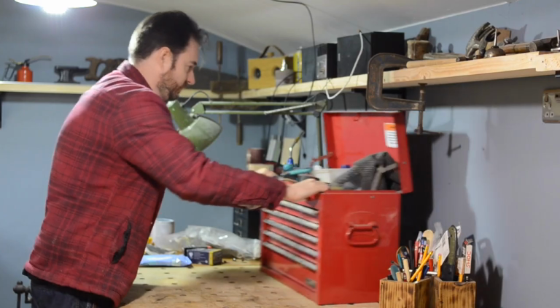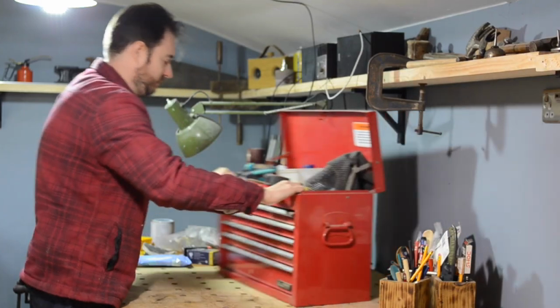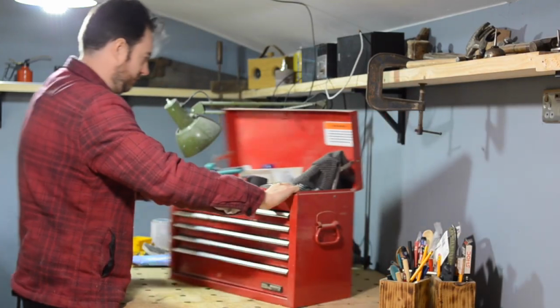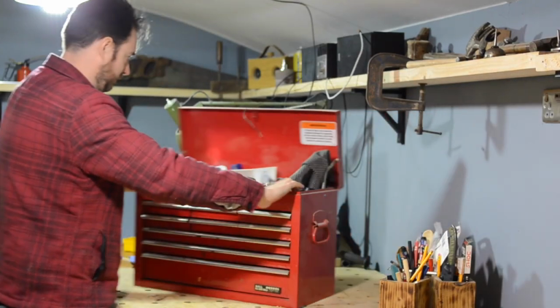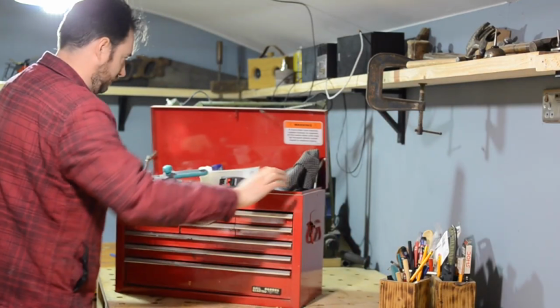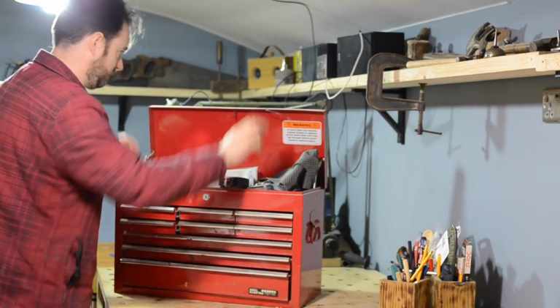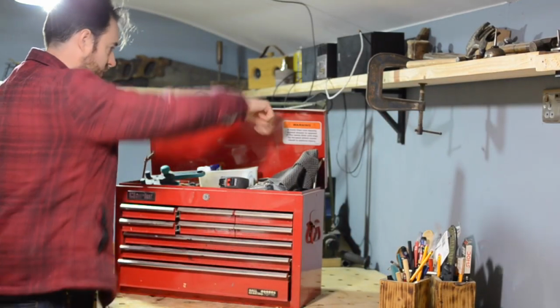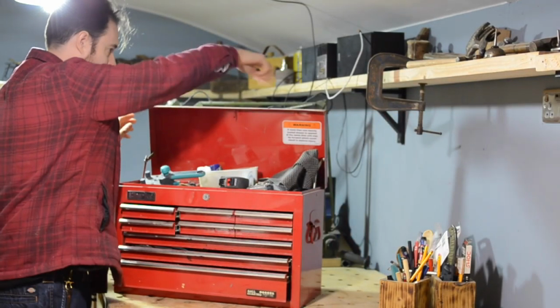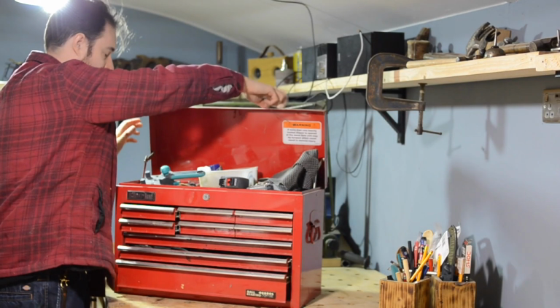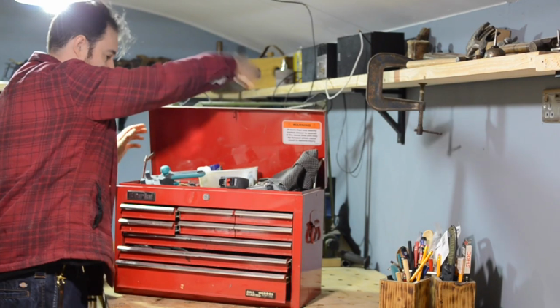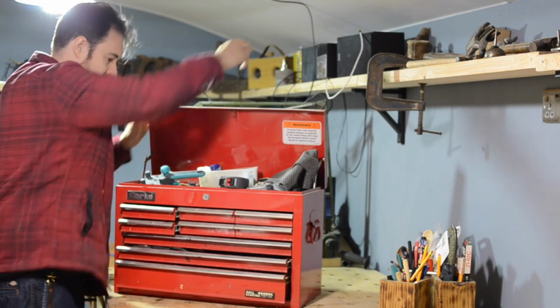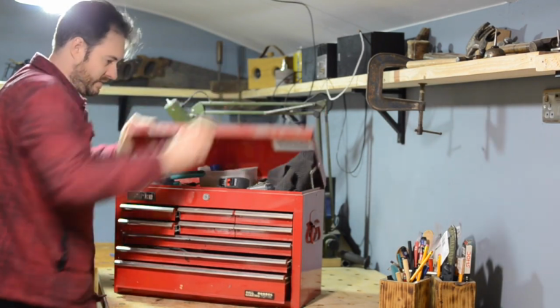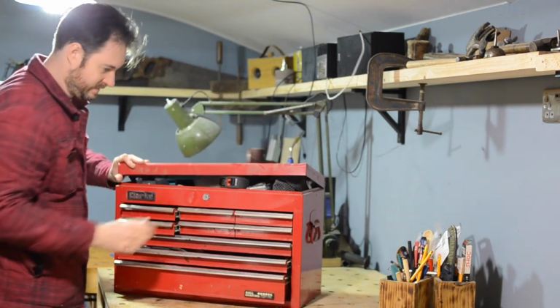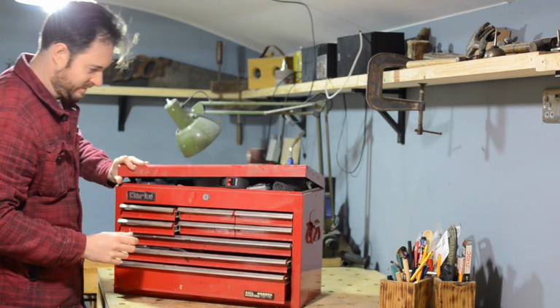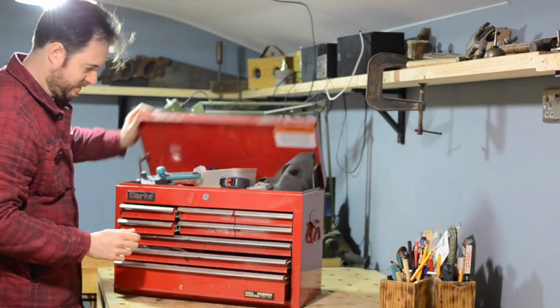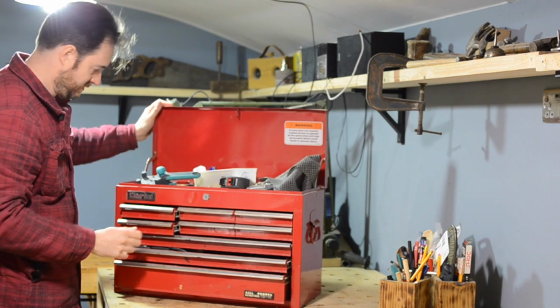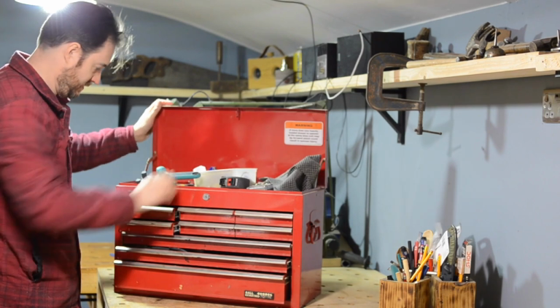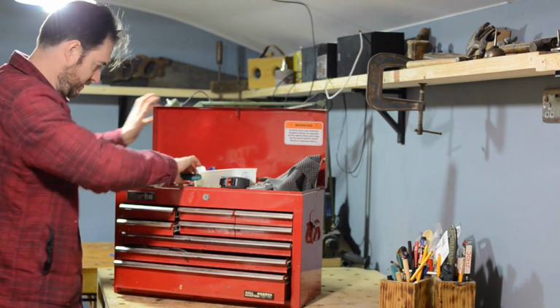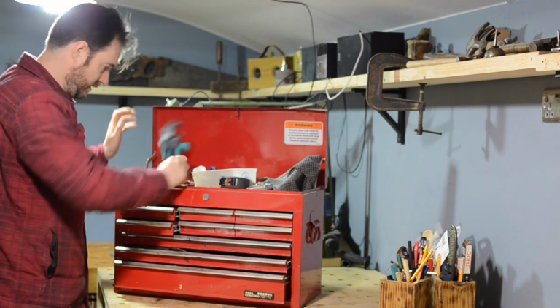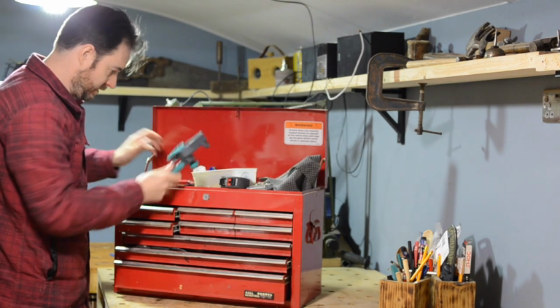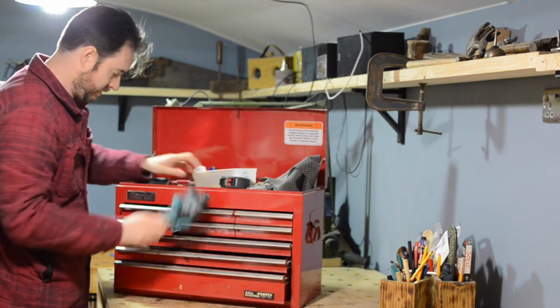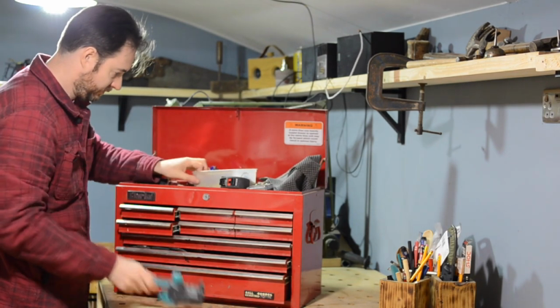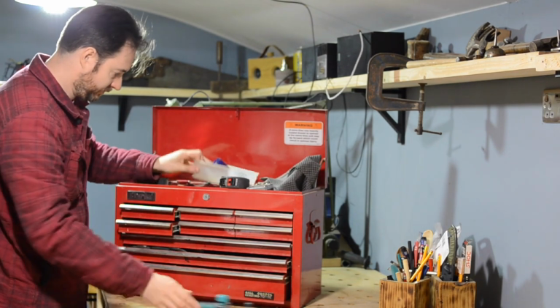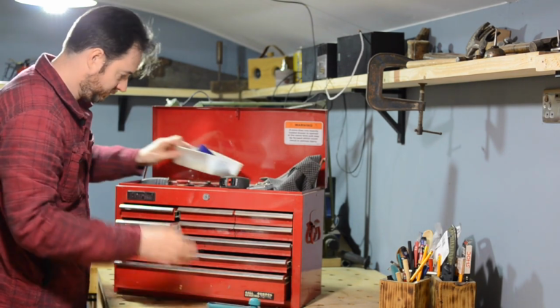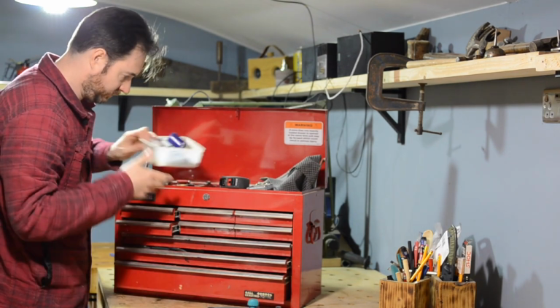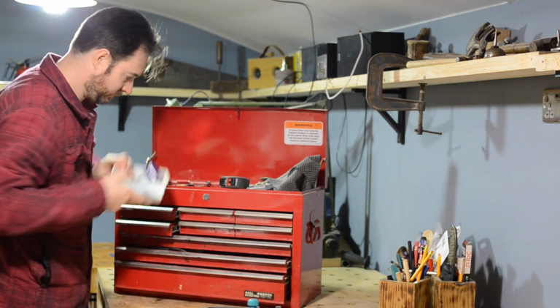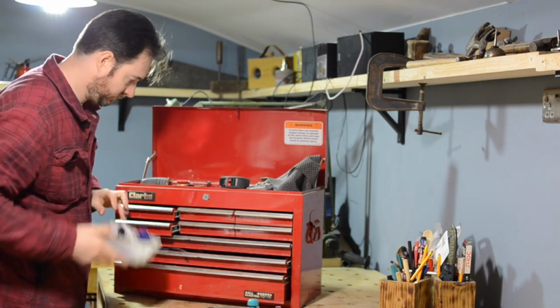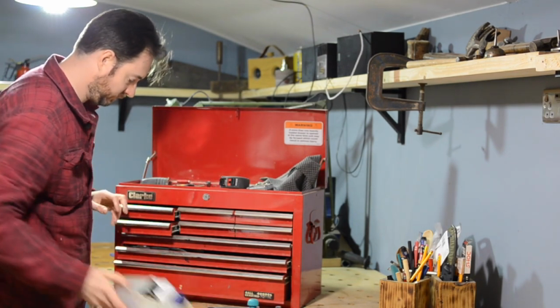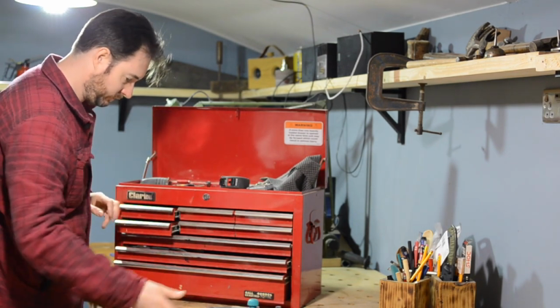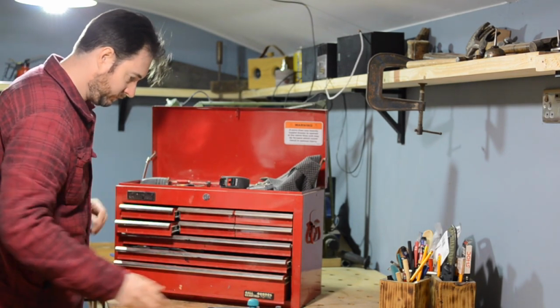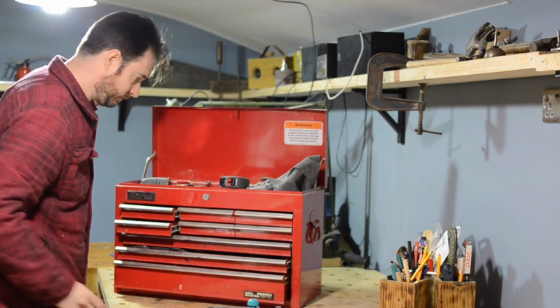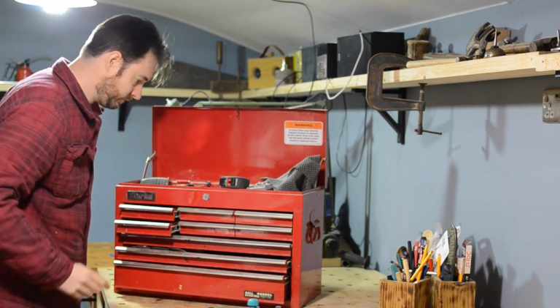Hello, I'm Matt and welcome to Badger Workshop. The top of this box and the drawers have just become a dumping ground, so I need to sort it out.